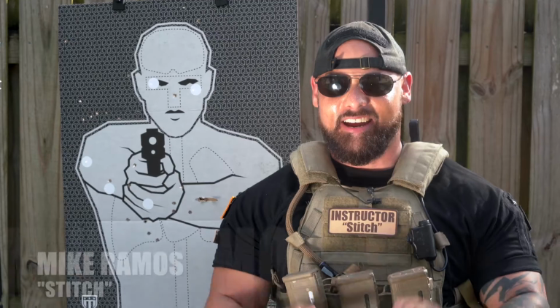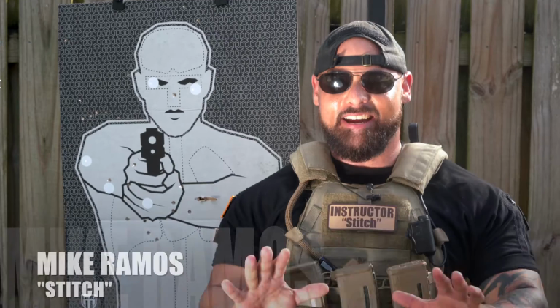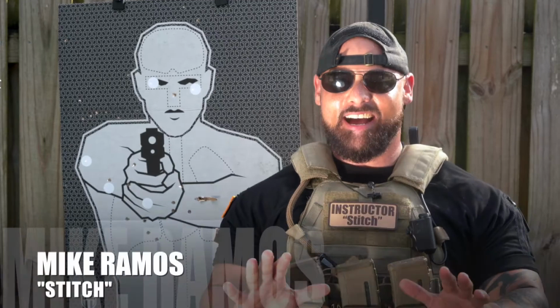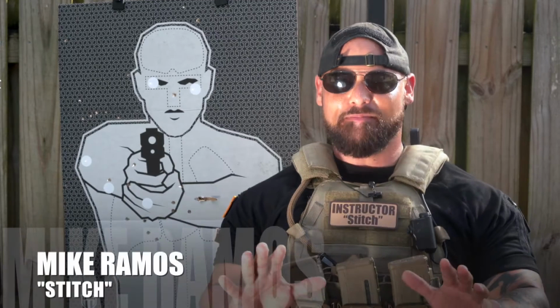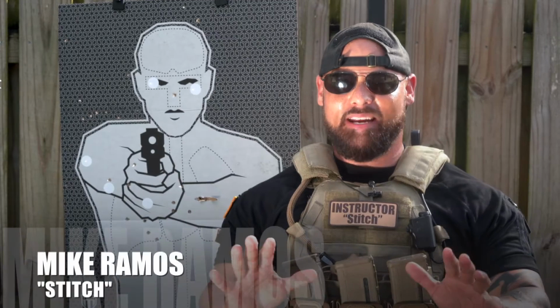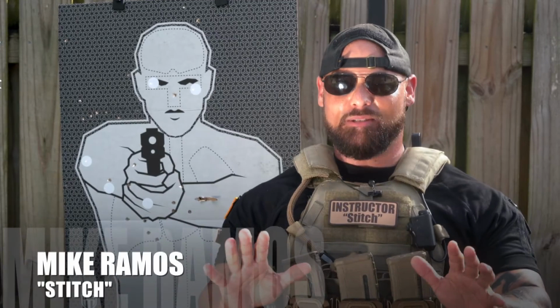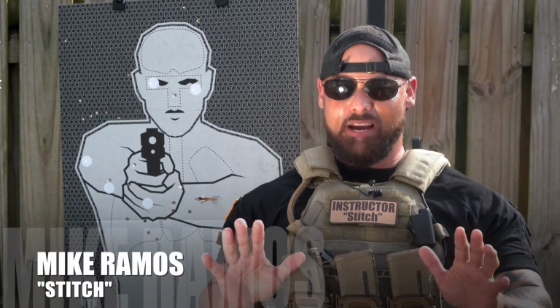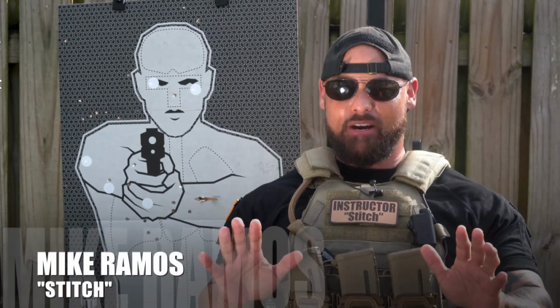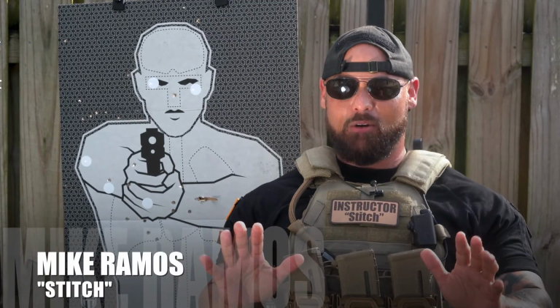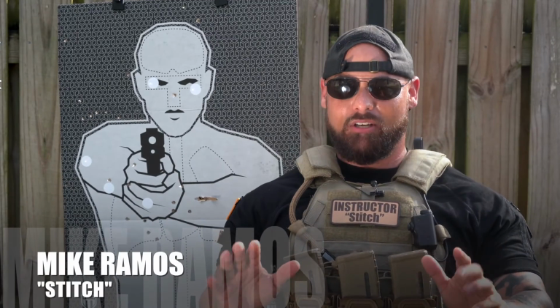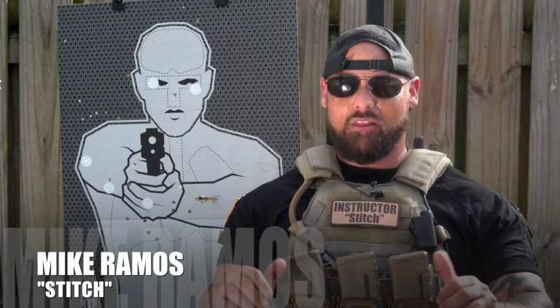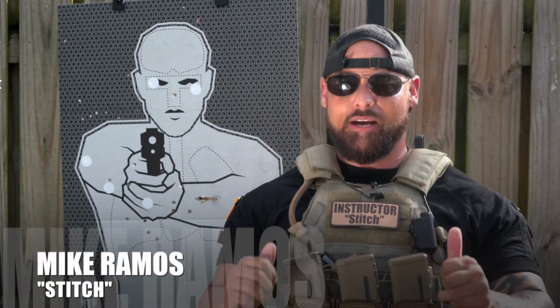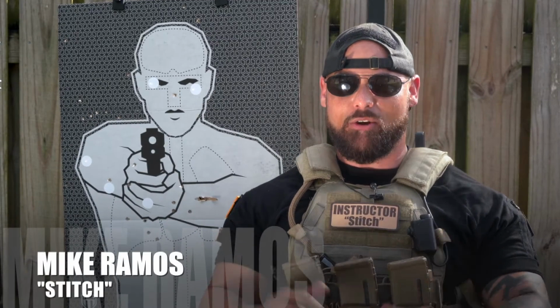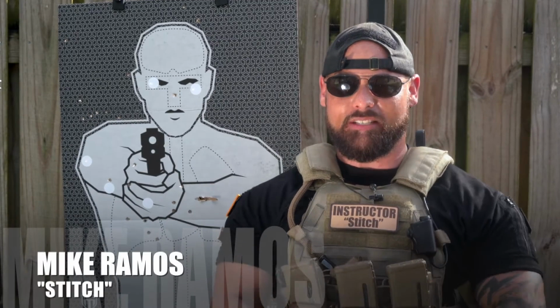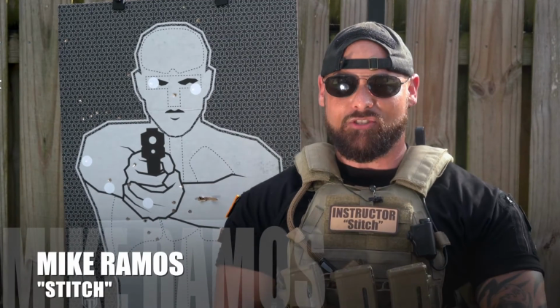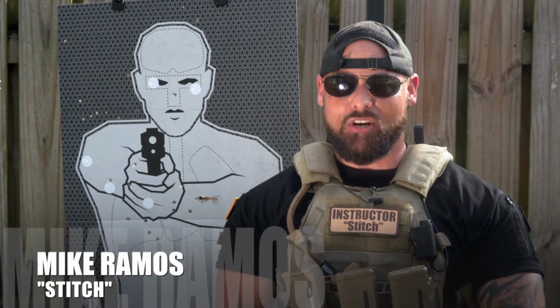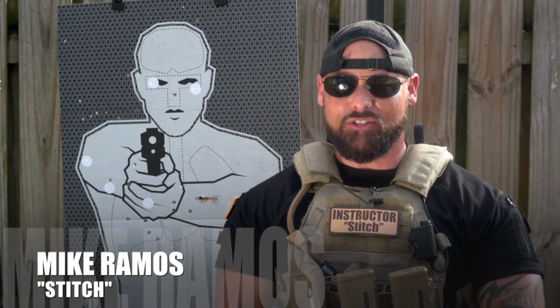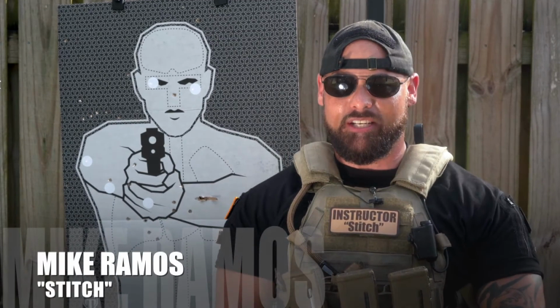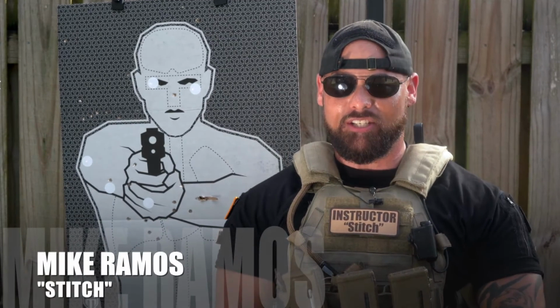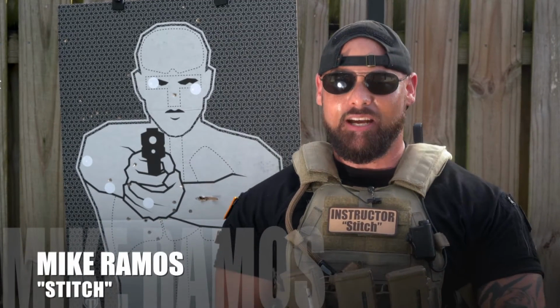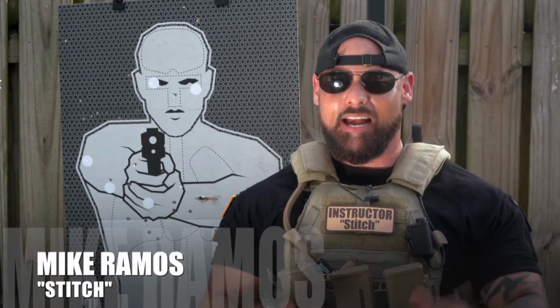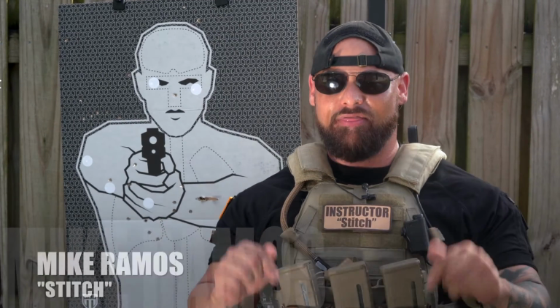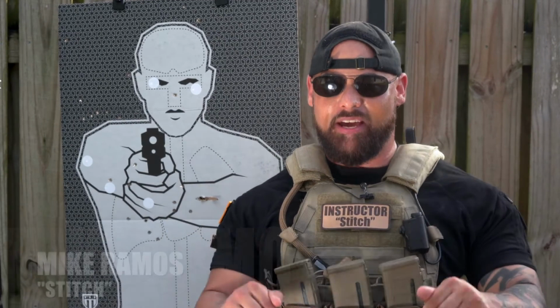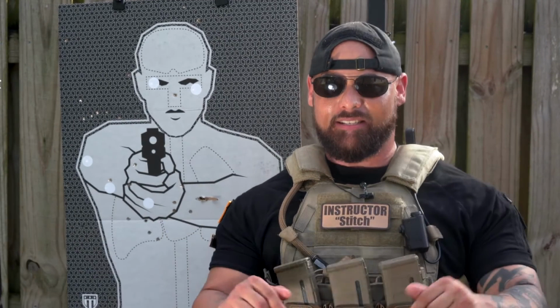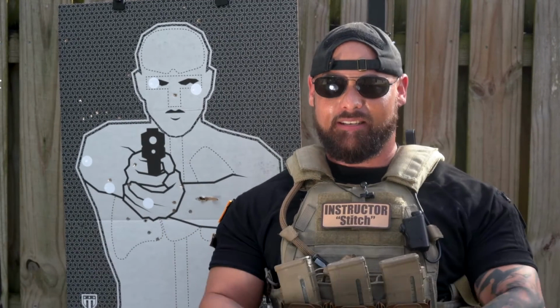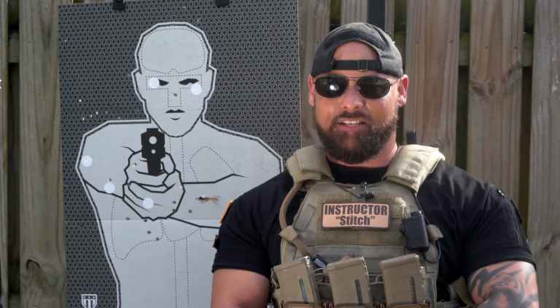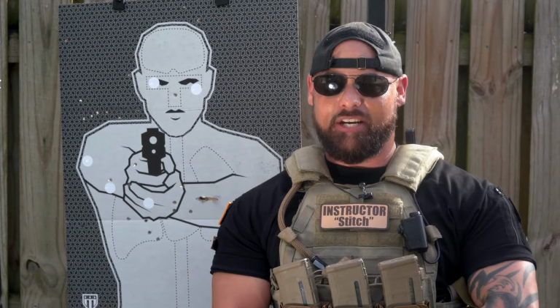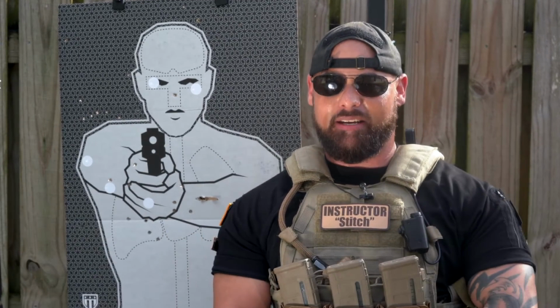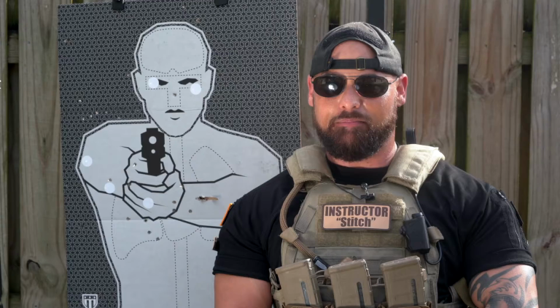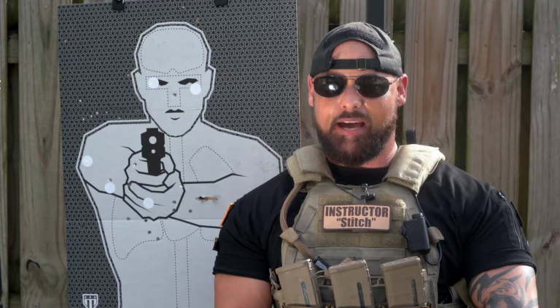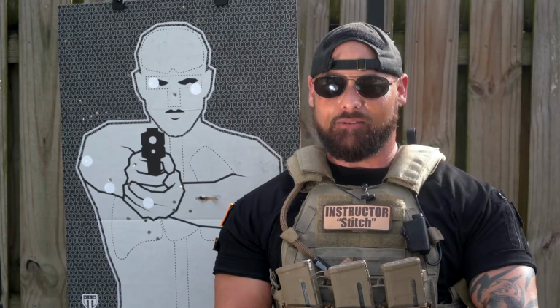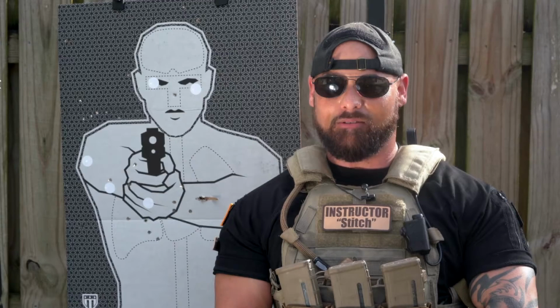Hey guys, my name is Mike Ramos, otherwise known as Instructor Stitch, and this is JDM Tactical.